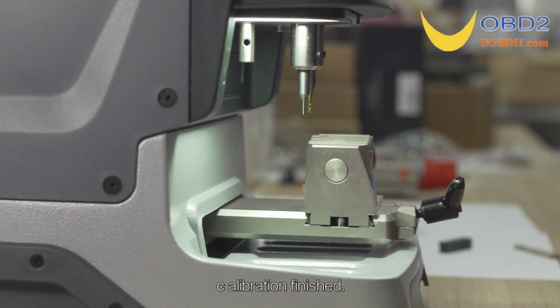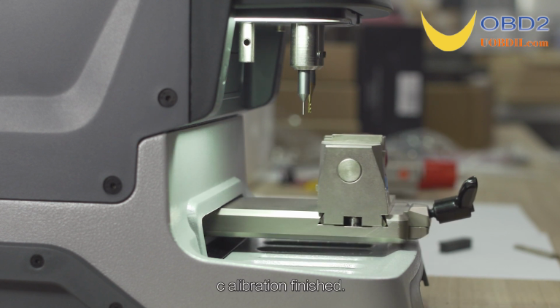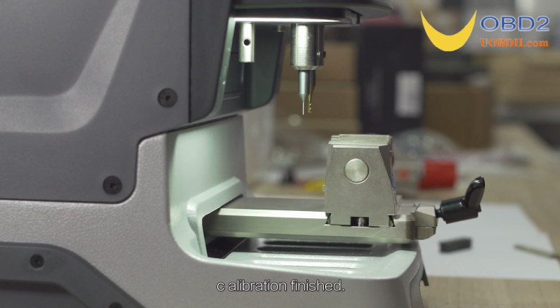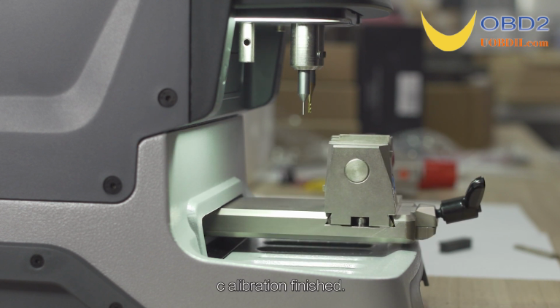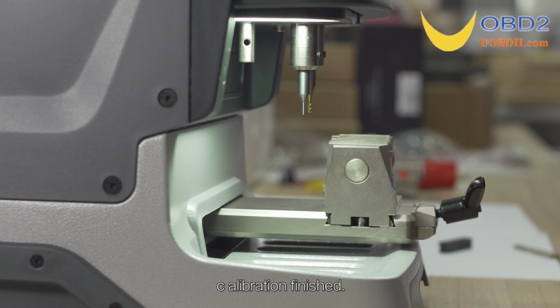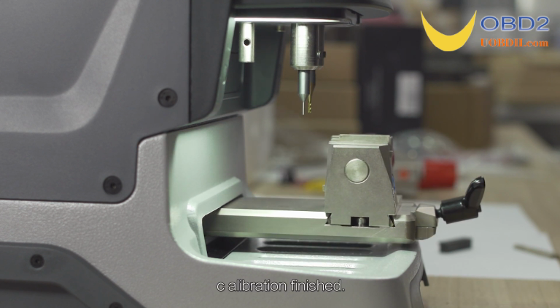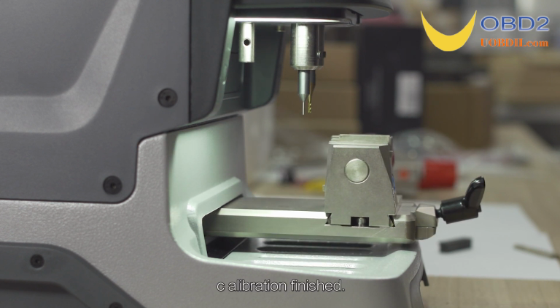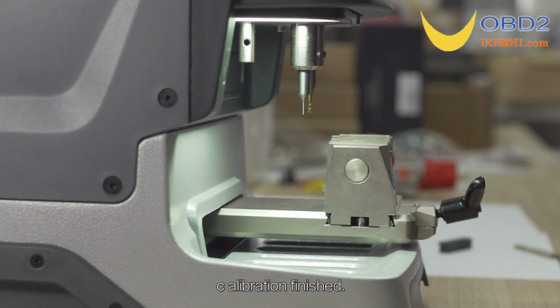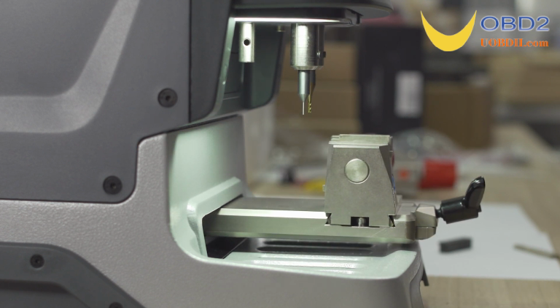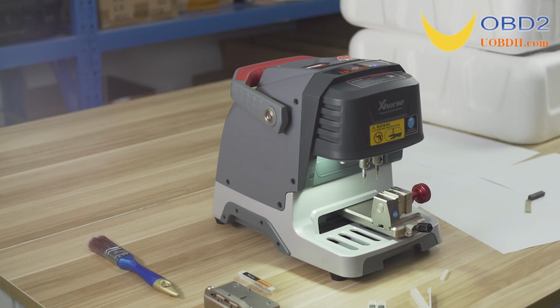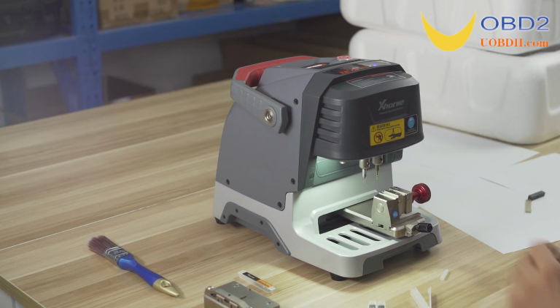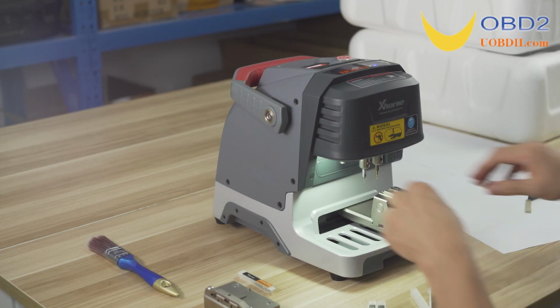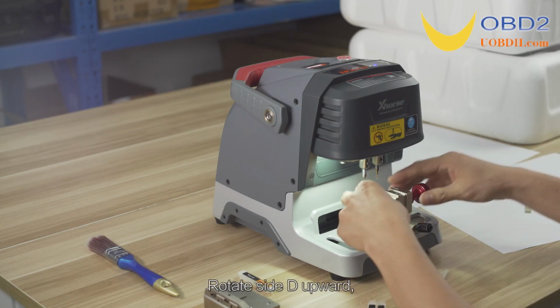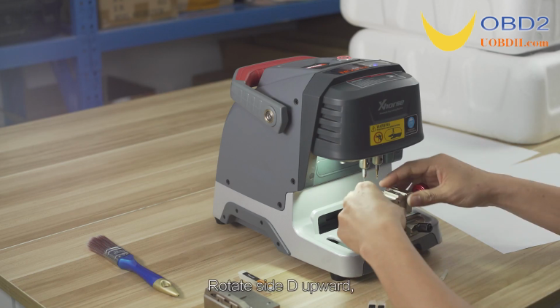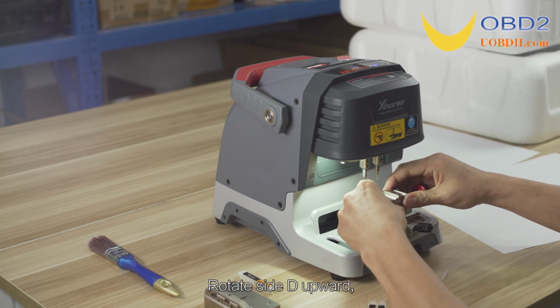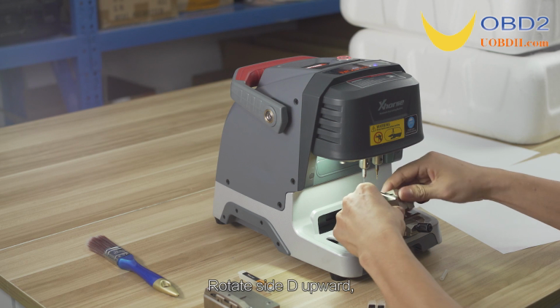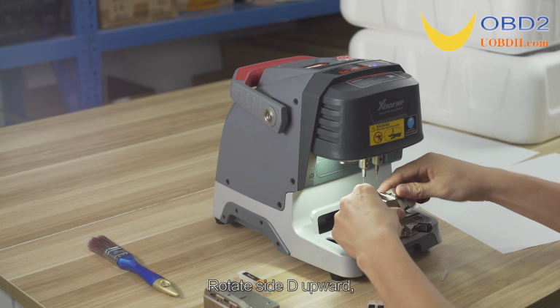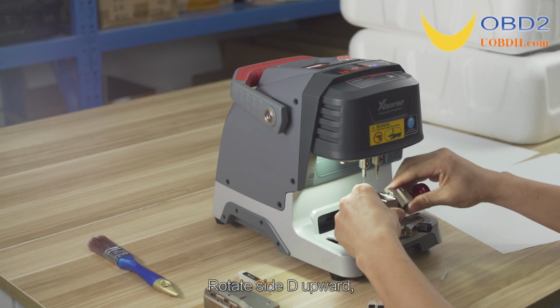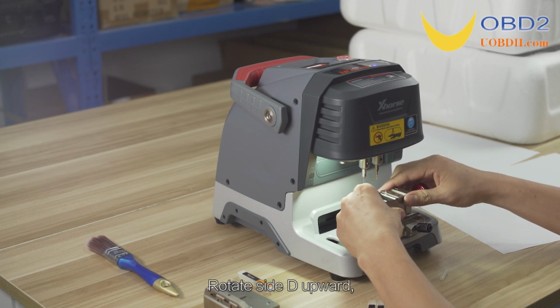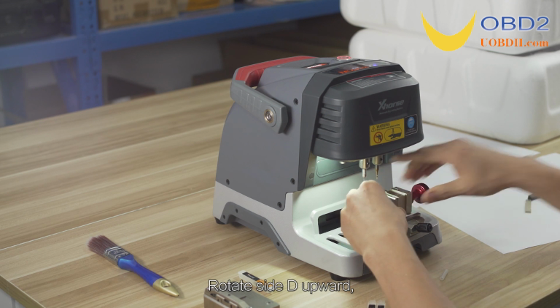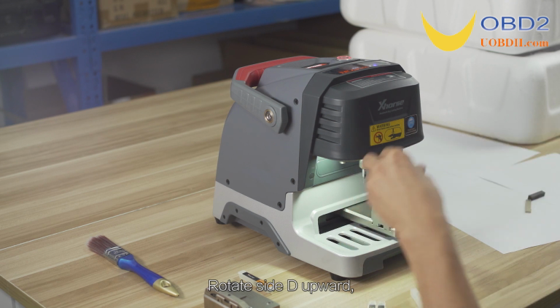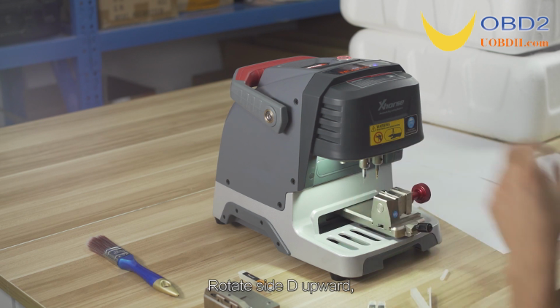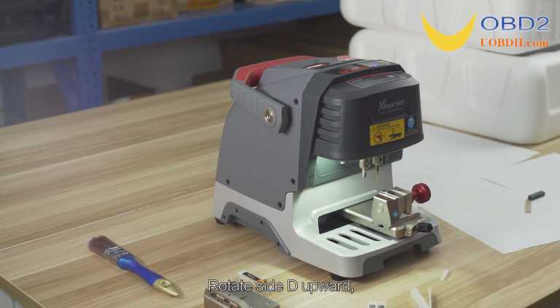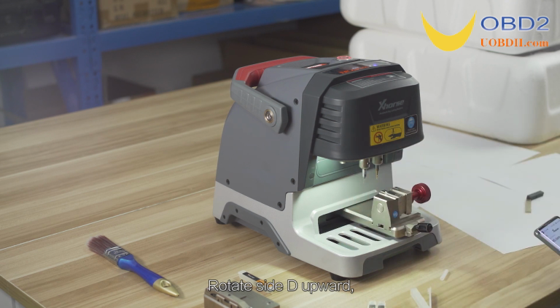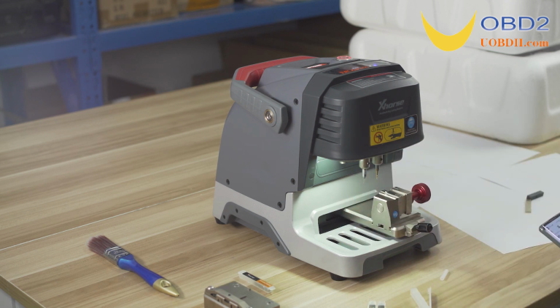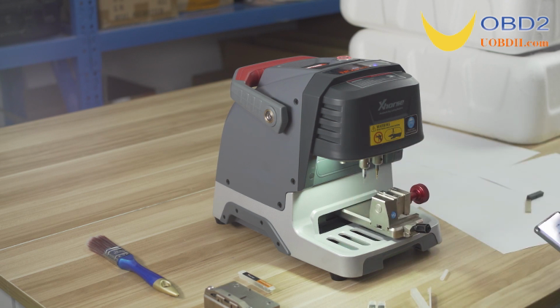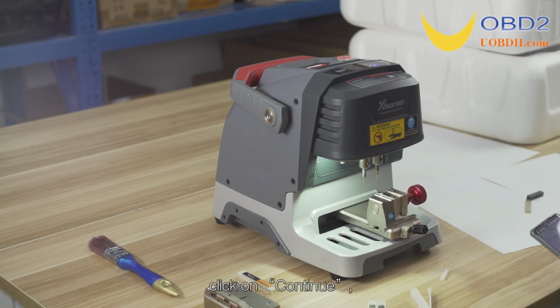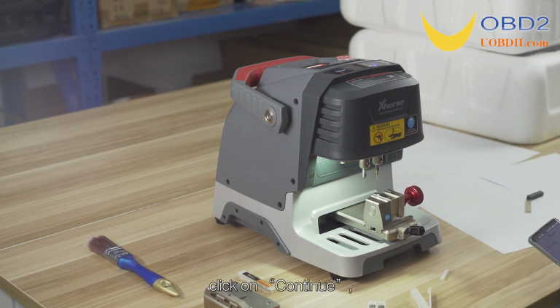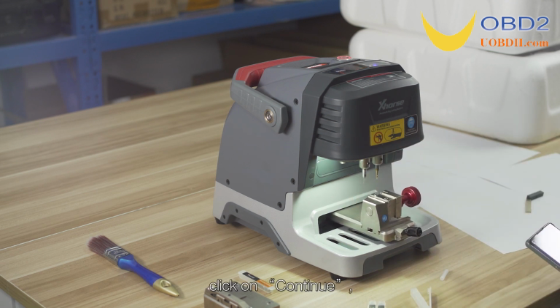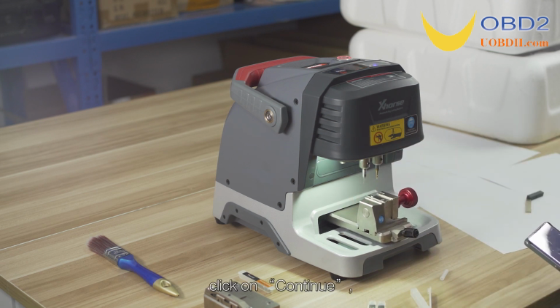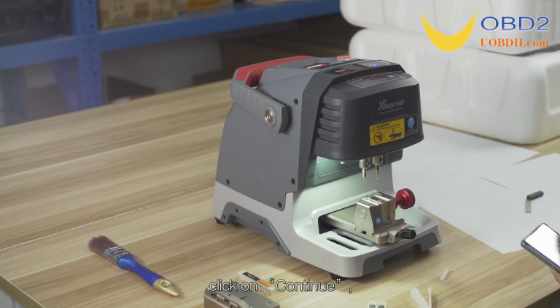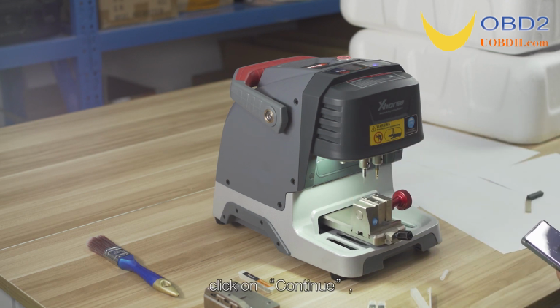Calibration finished. Rotate side D upward and click on Continue.